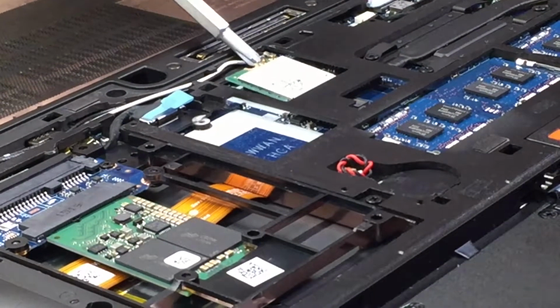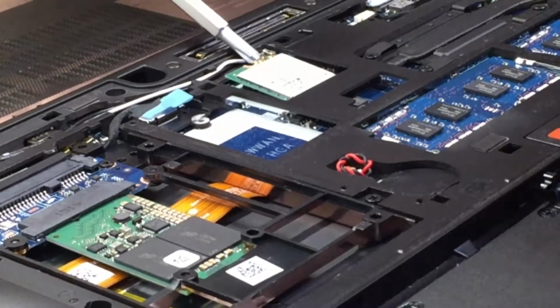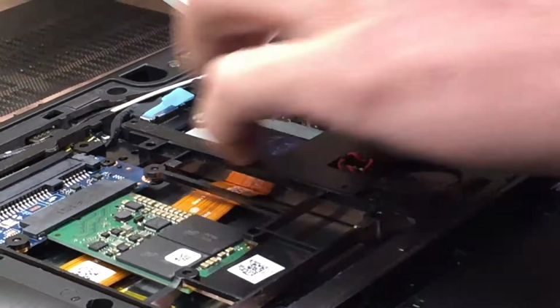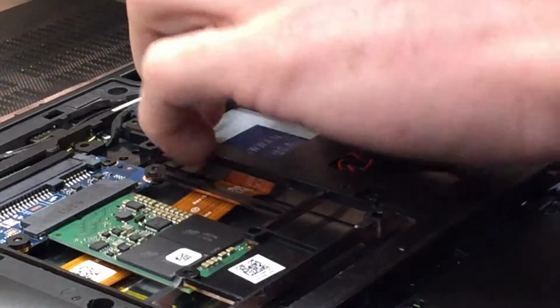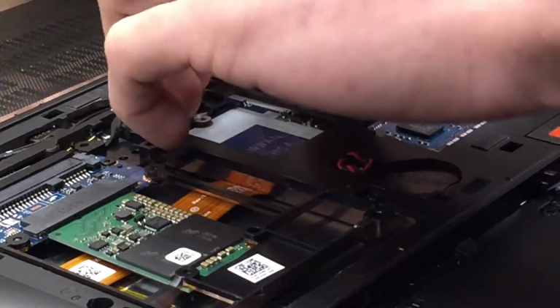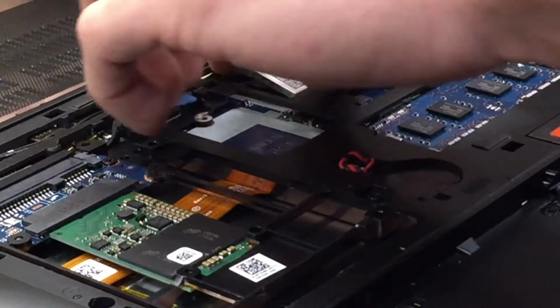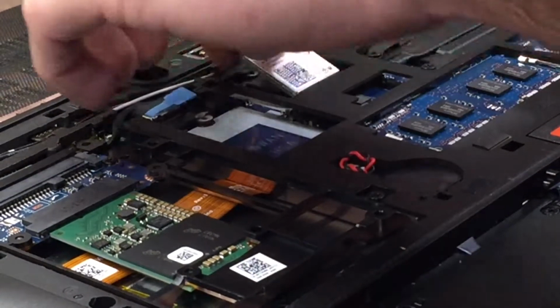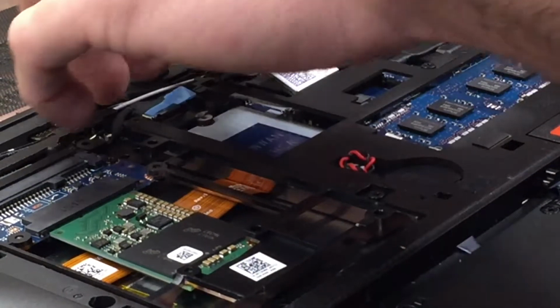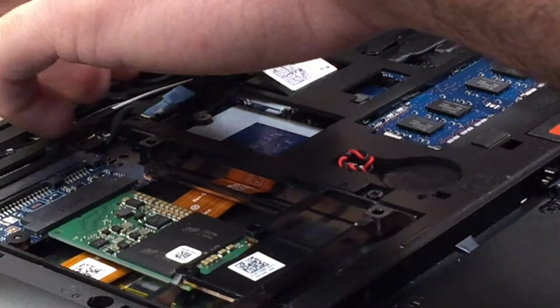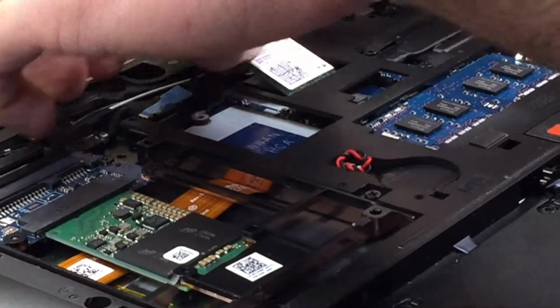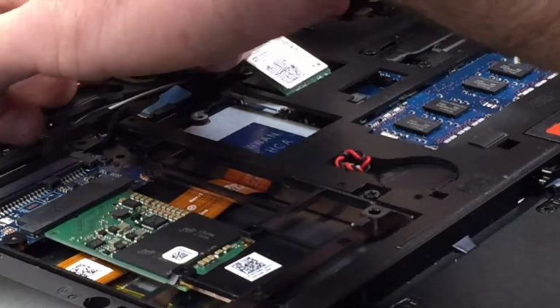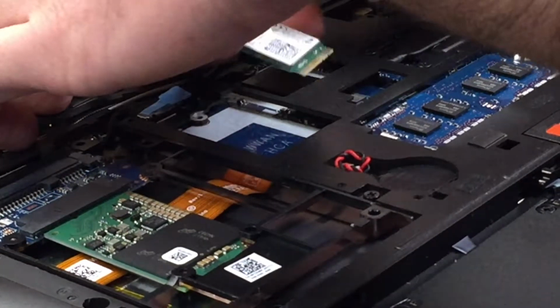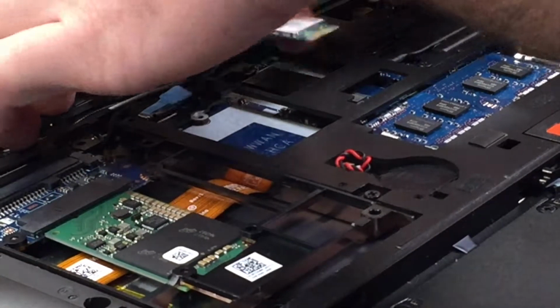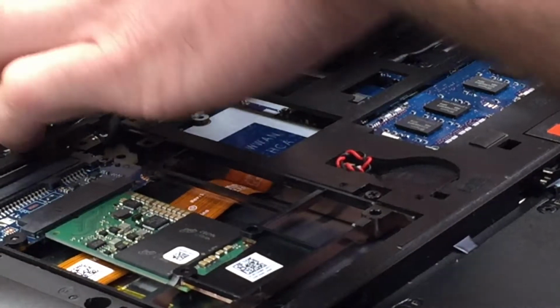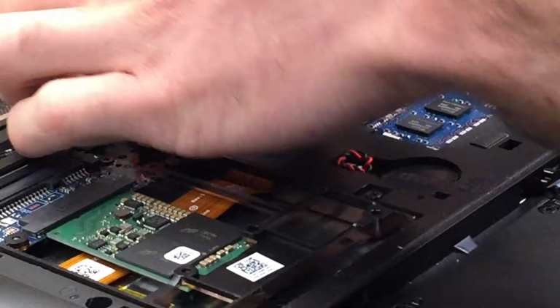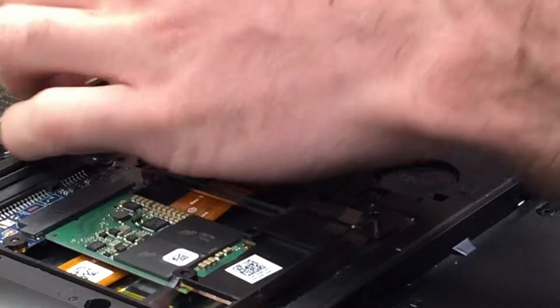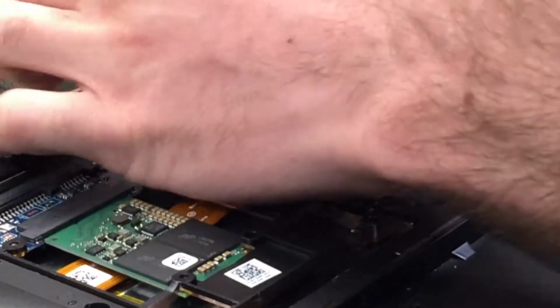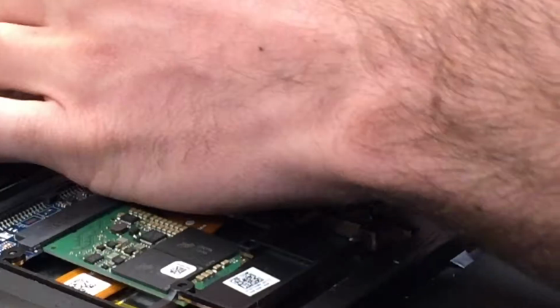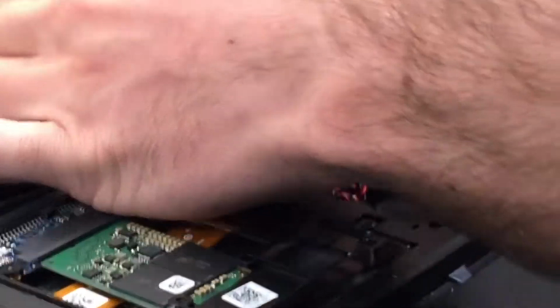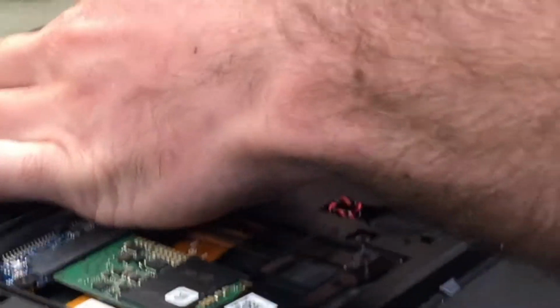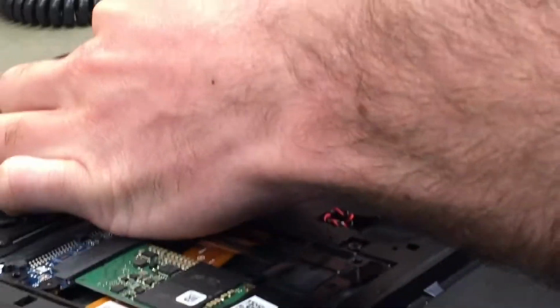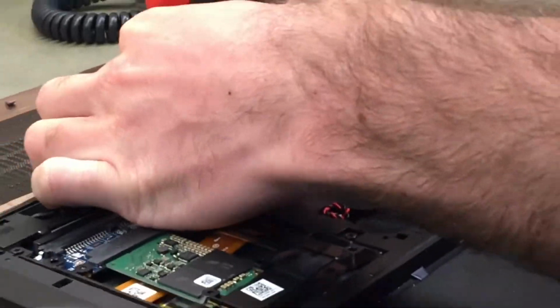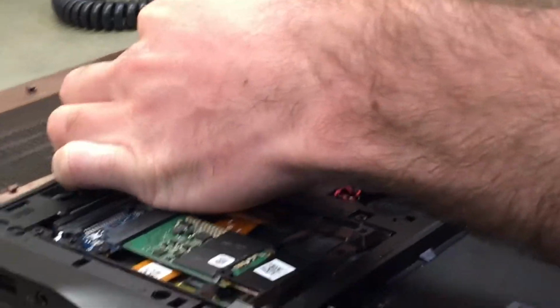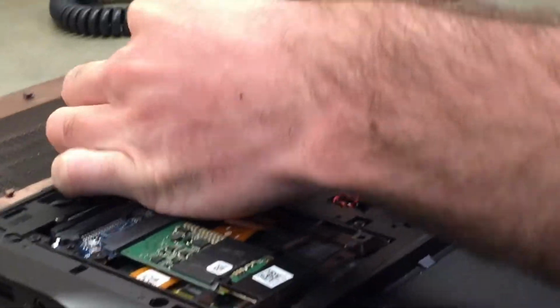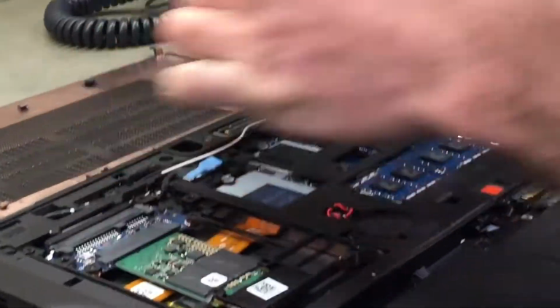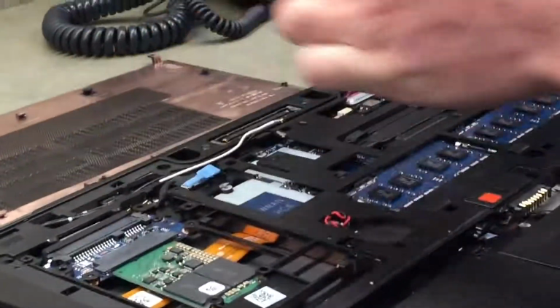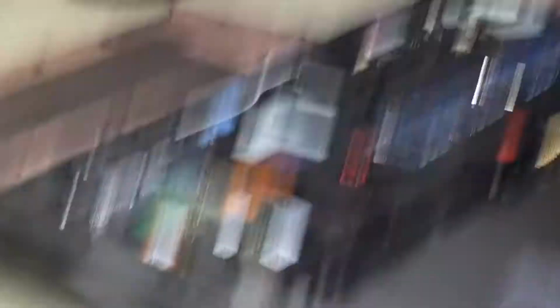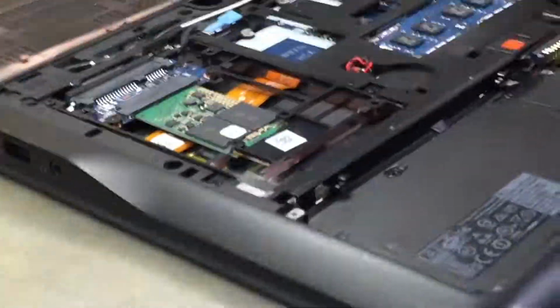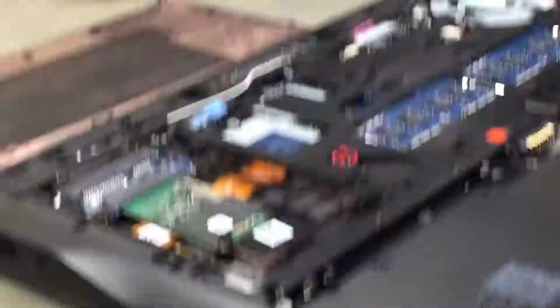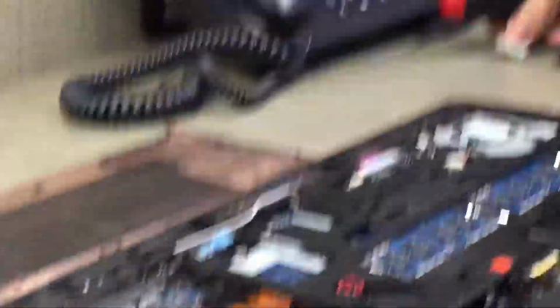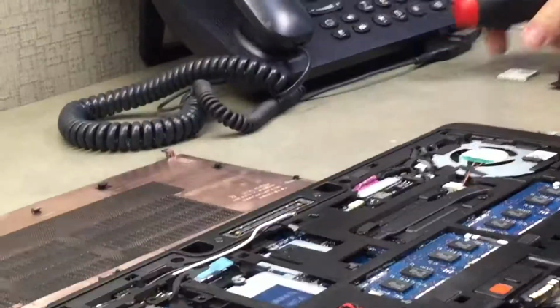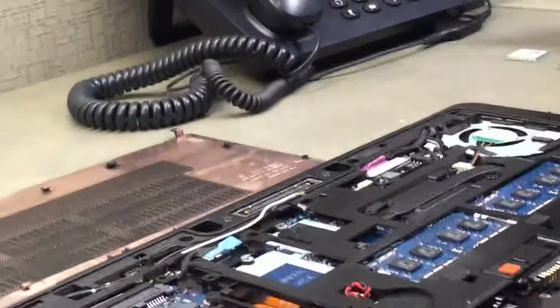It might be stuck in a little bit, but that's alright. We're going to take off these two little connectors and put that to the side.